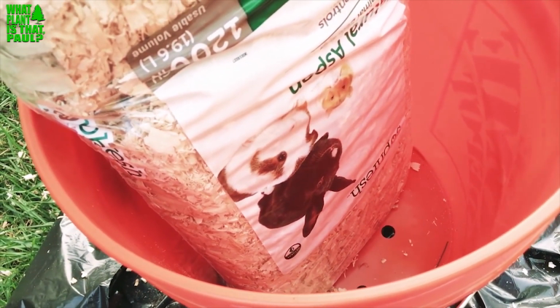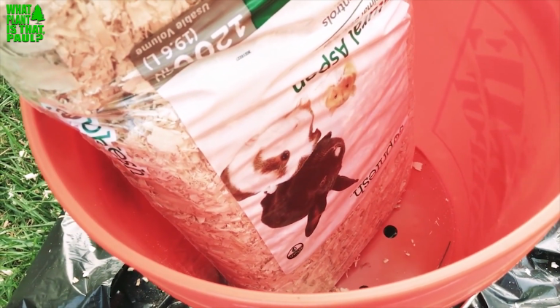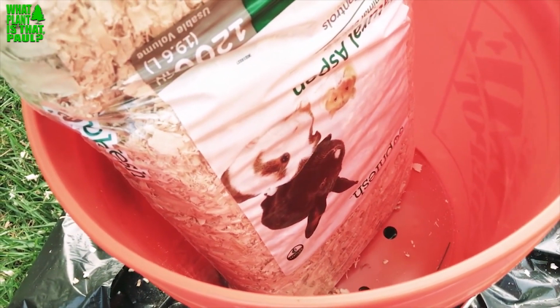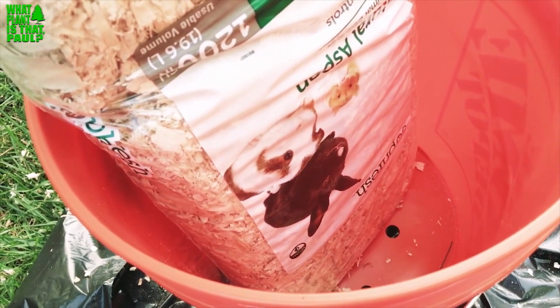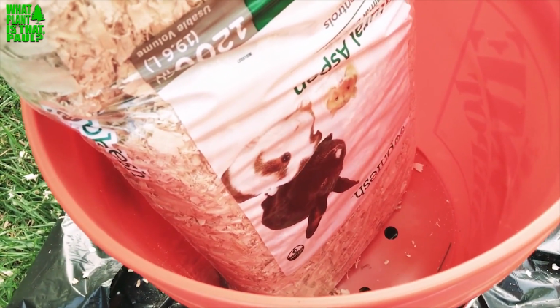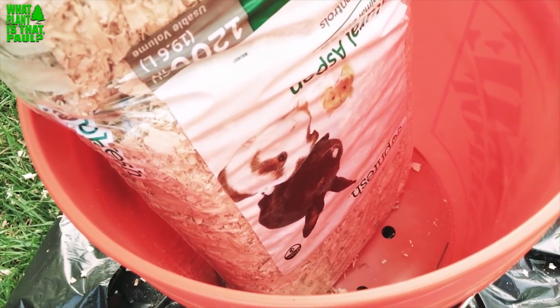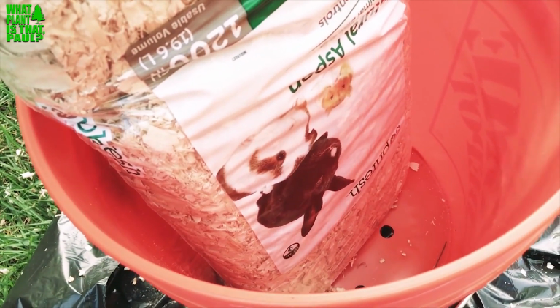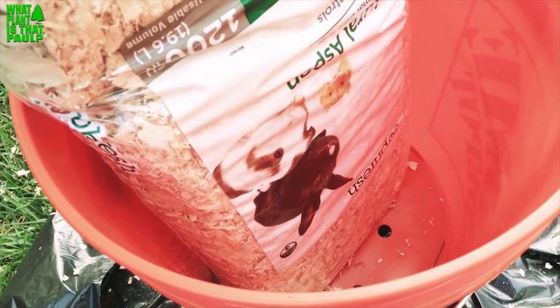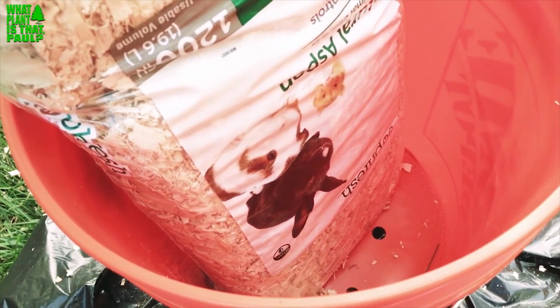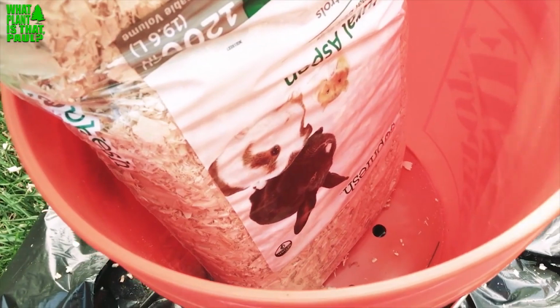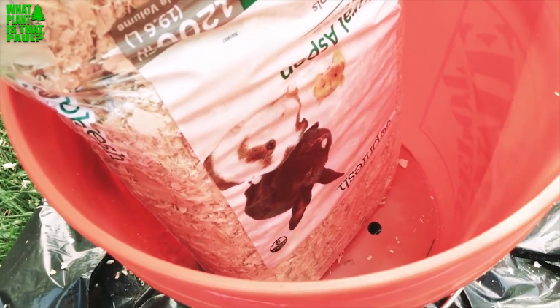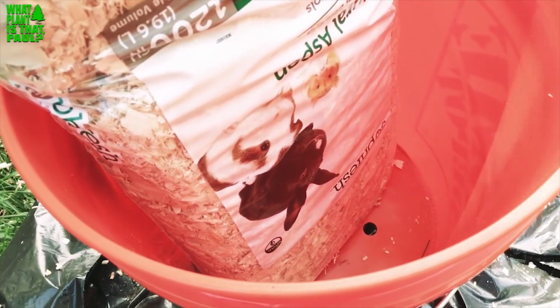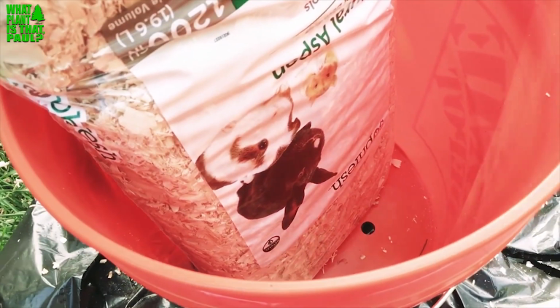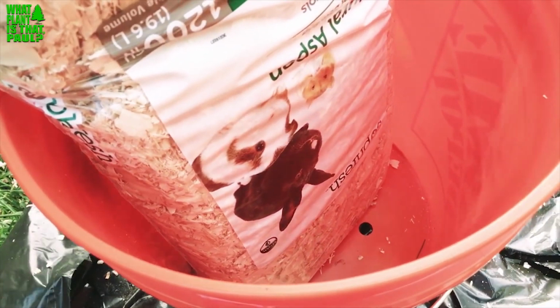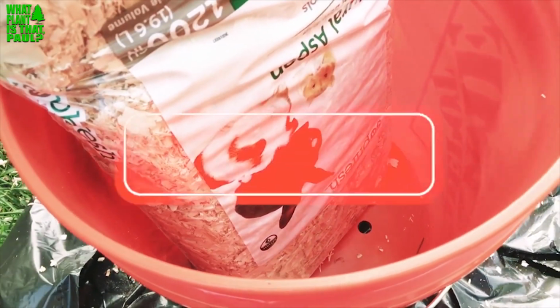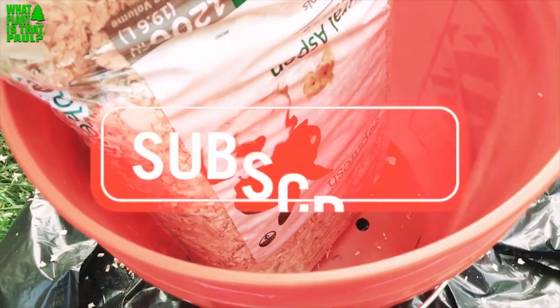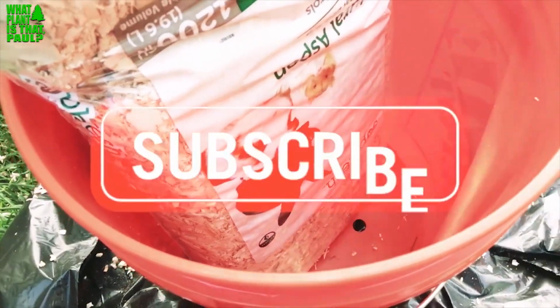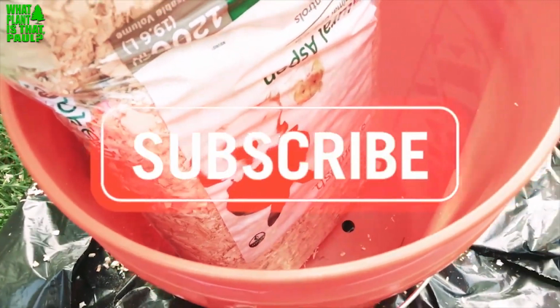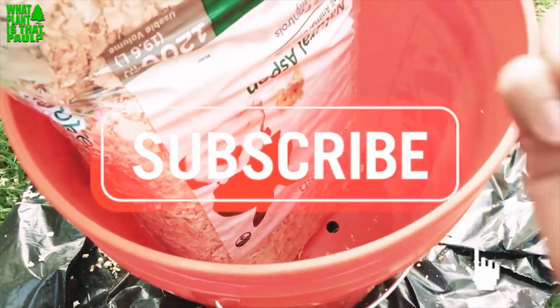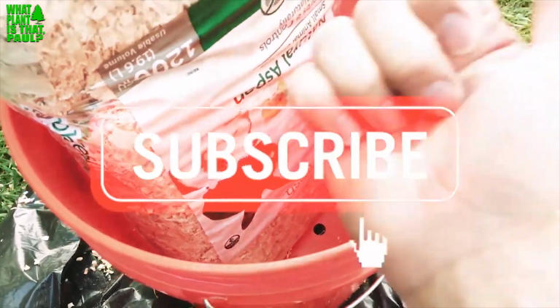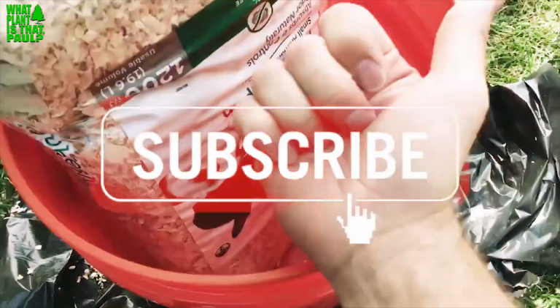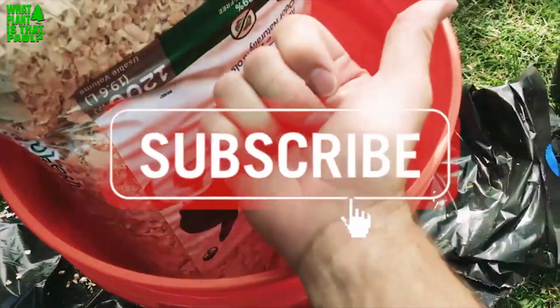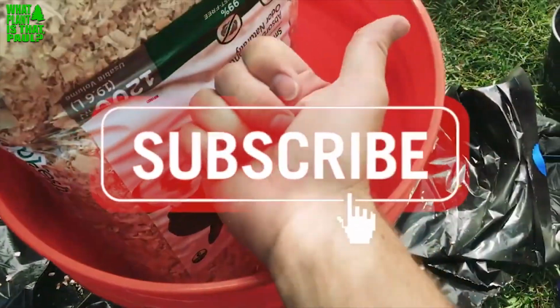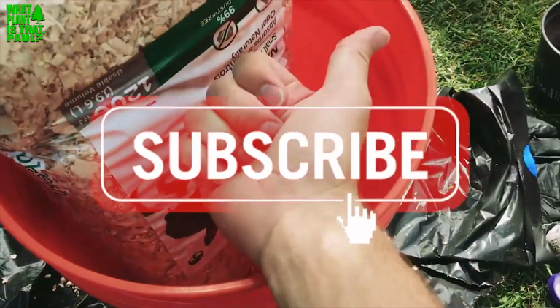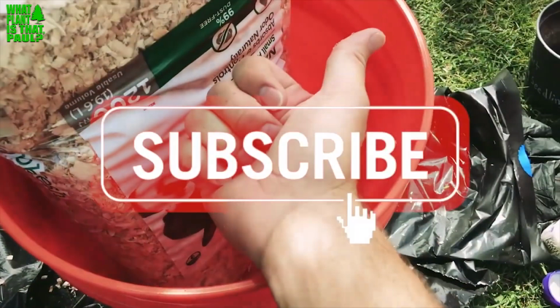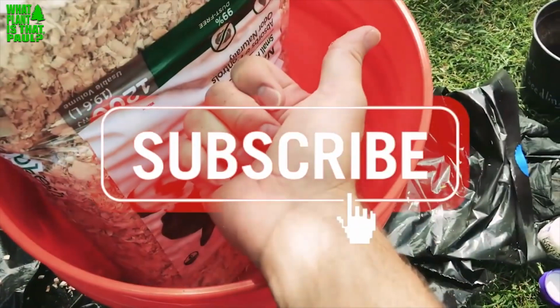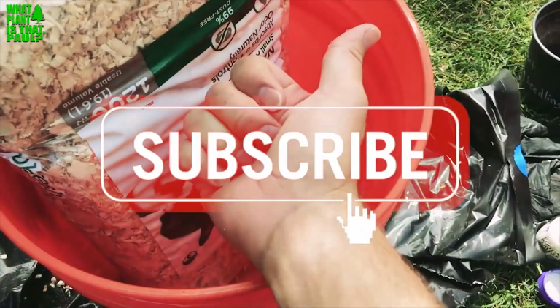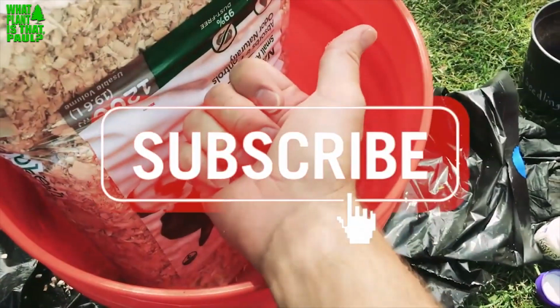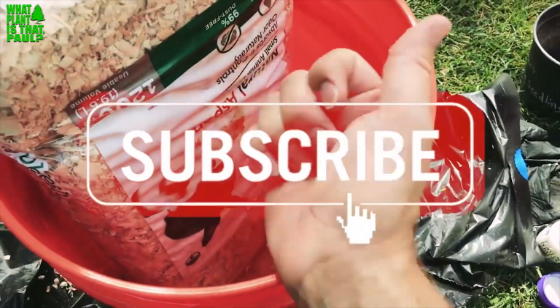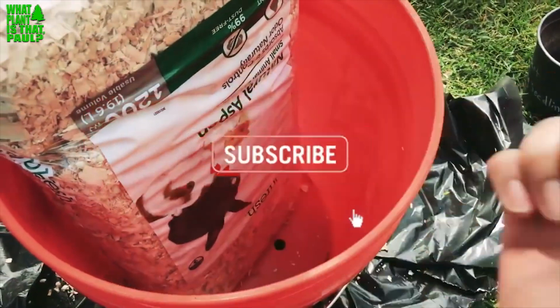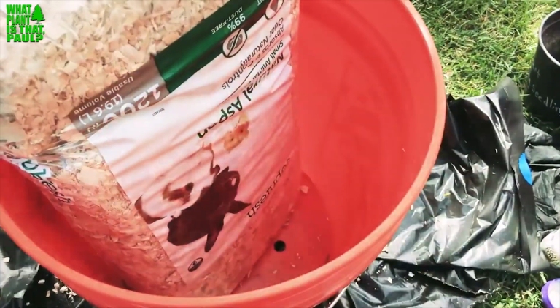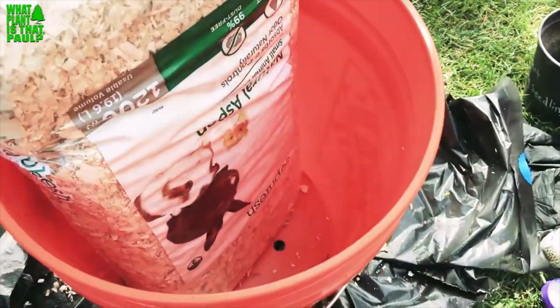Give us a like and a subscribe, we'll keep them coming. Have a great day!